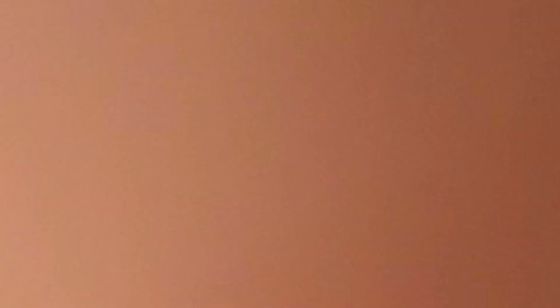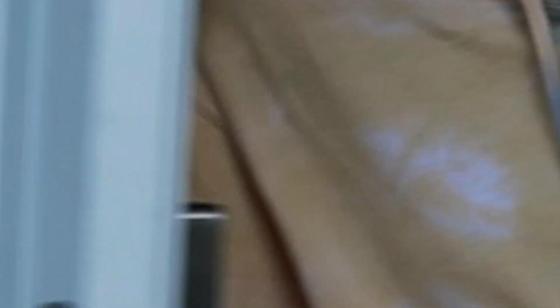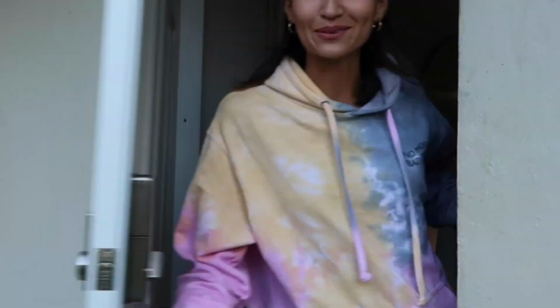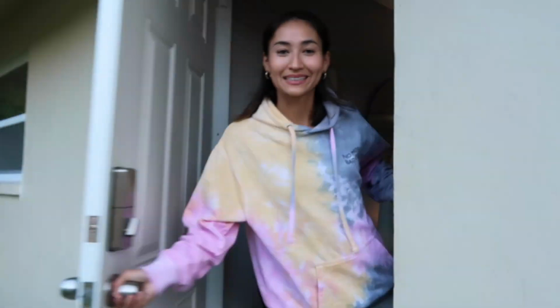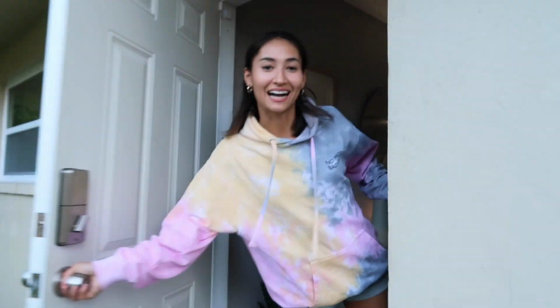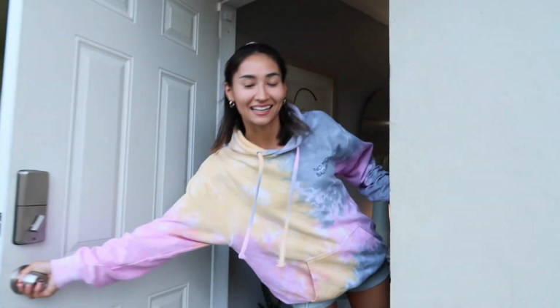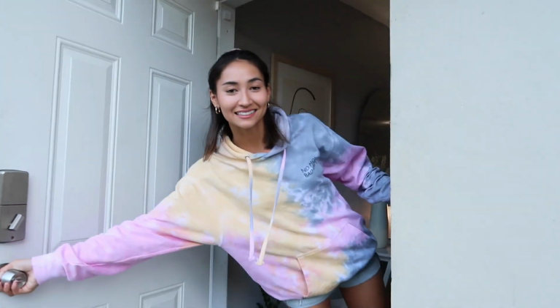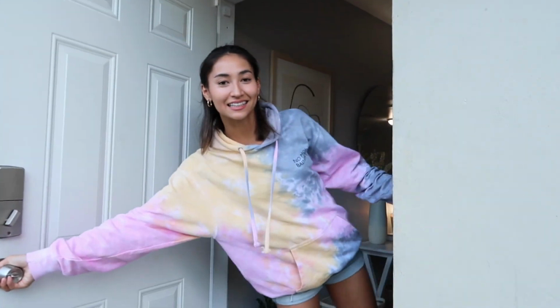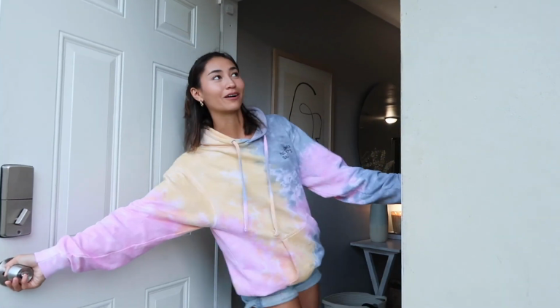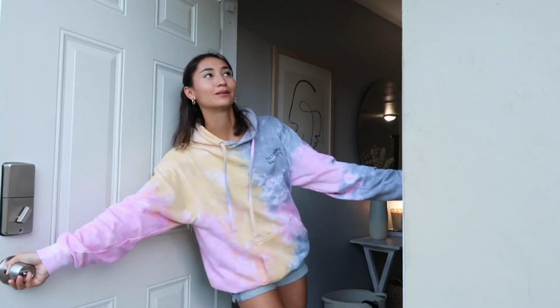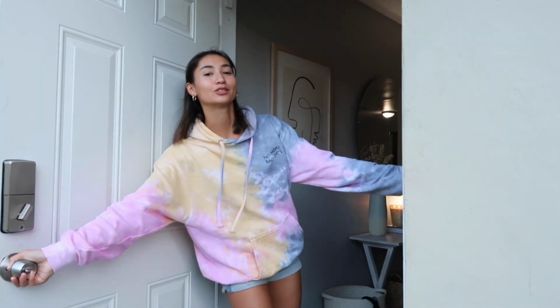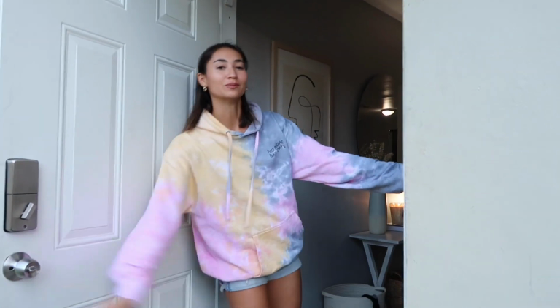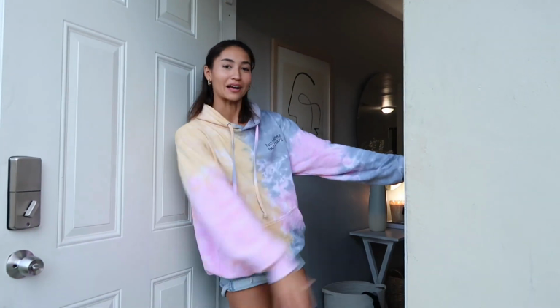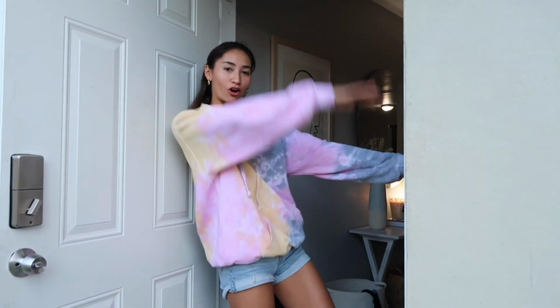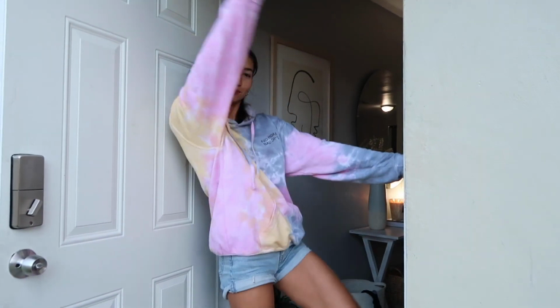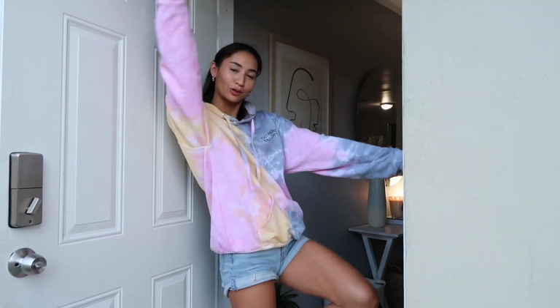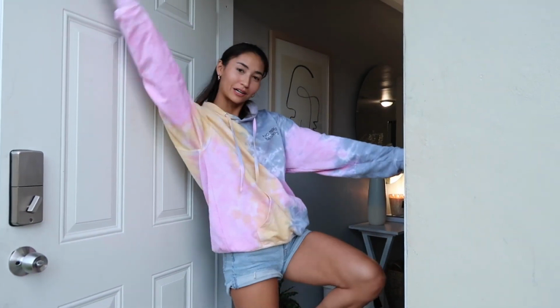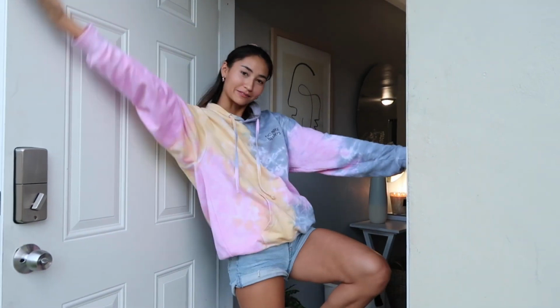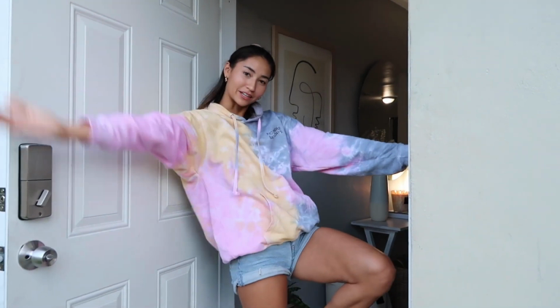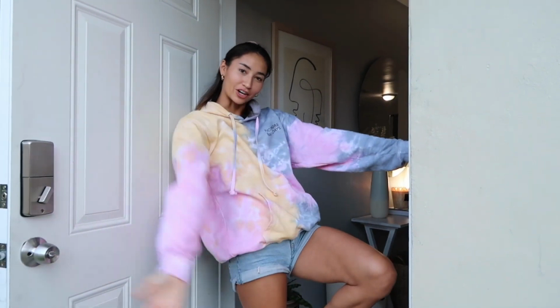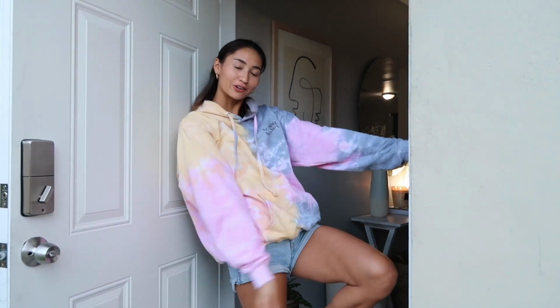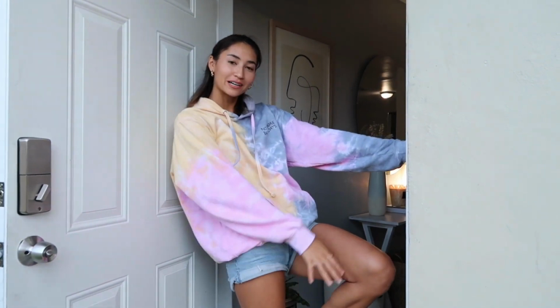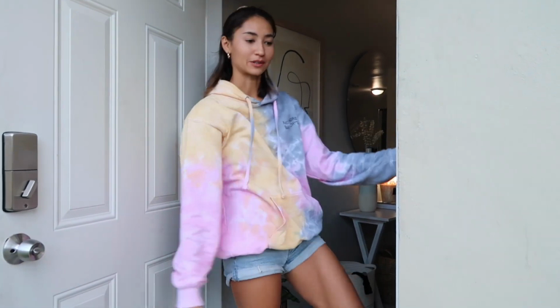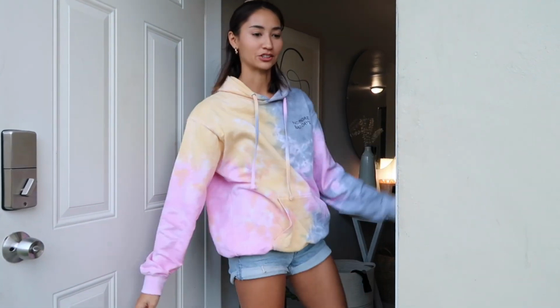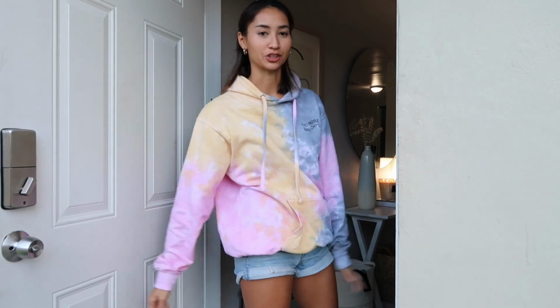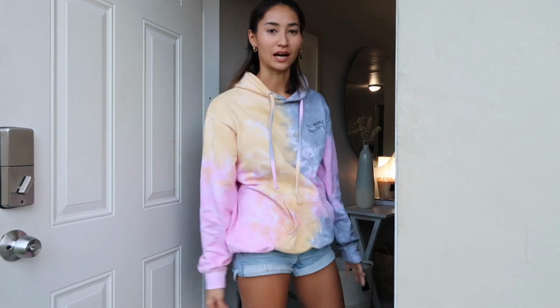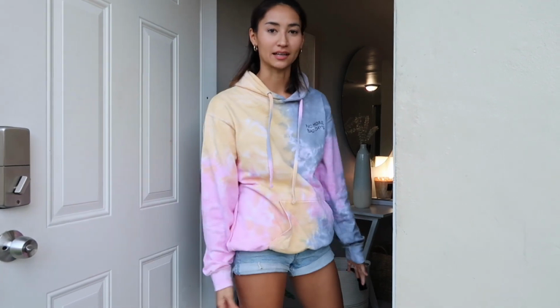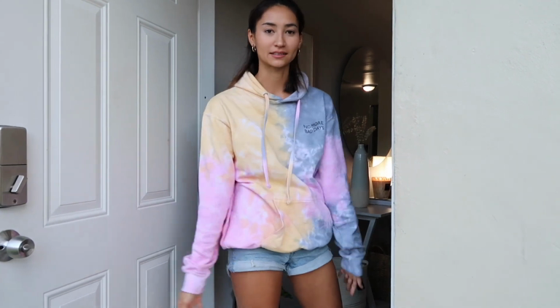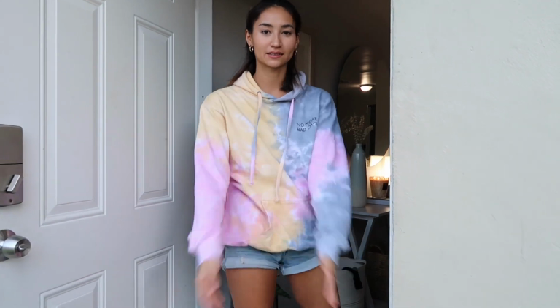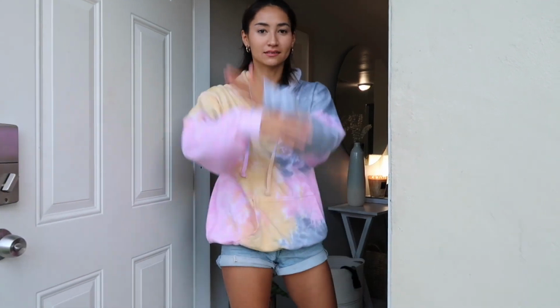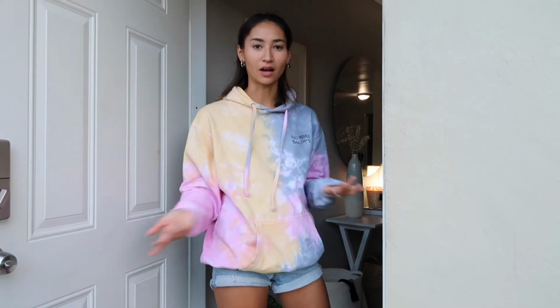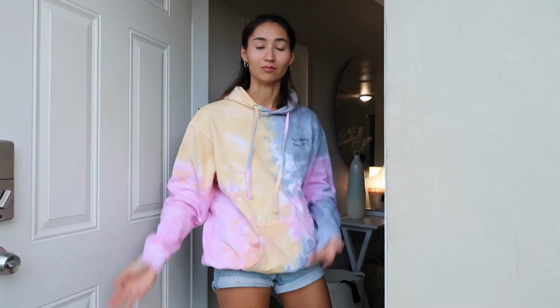What's up guys? Welcome to my home tour video. I'm going to show you guys my home.